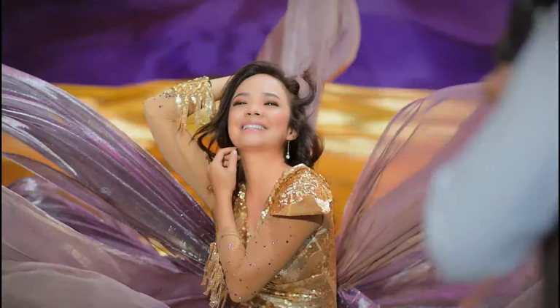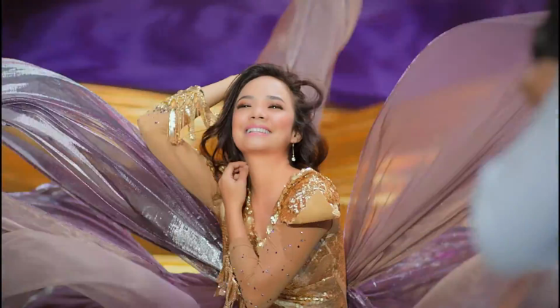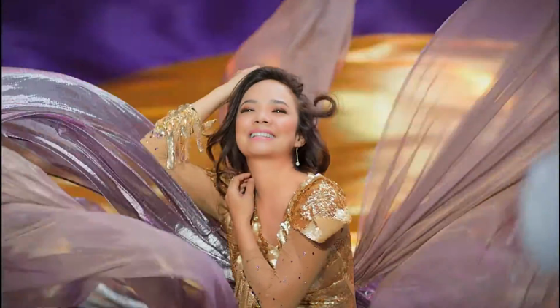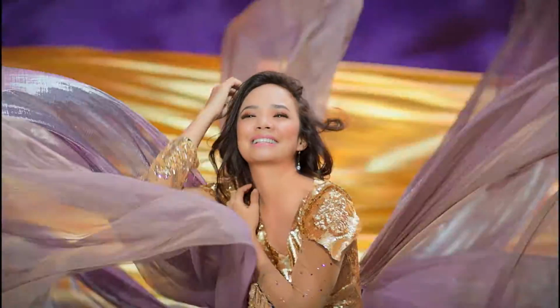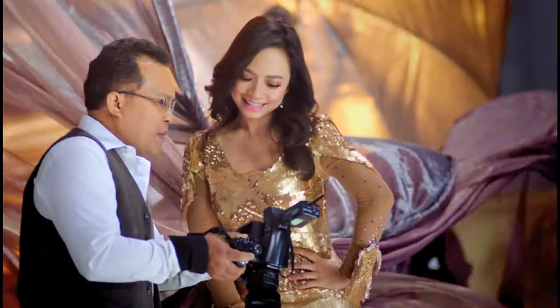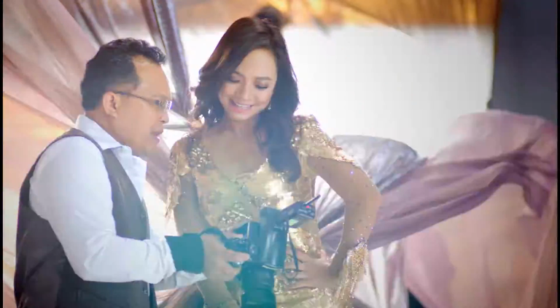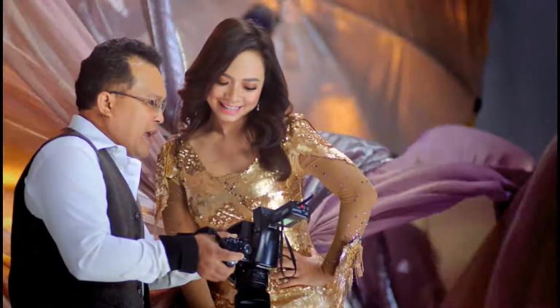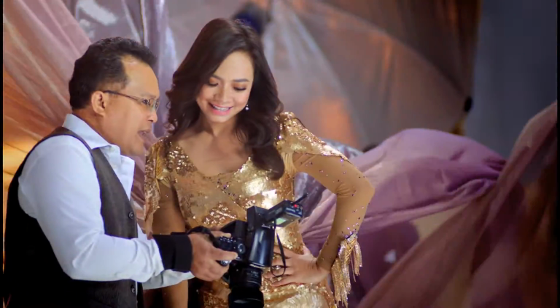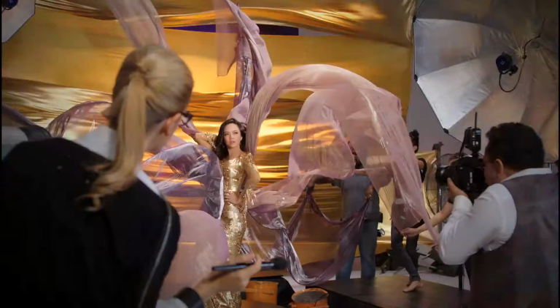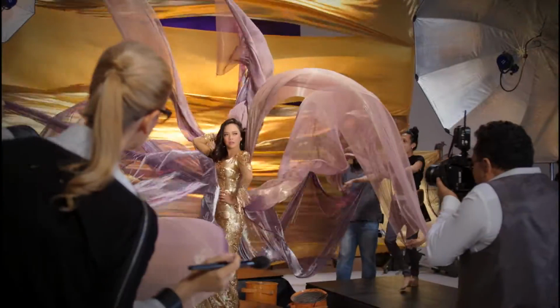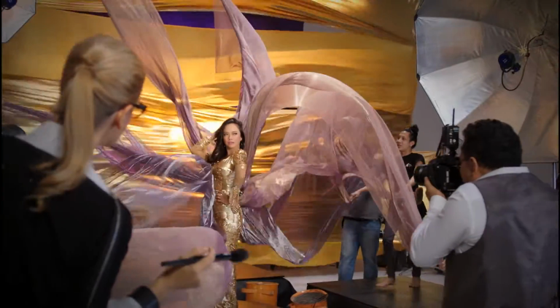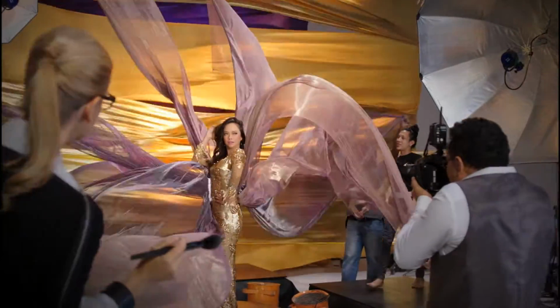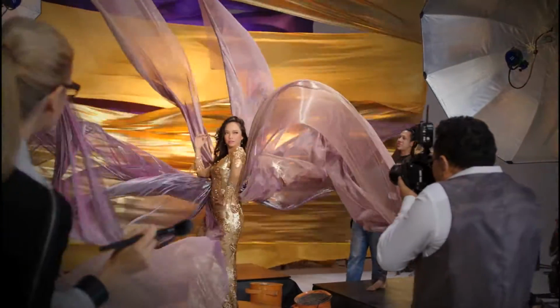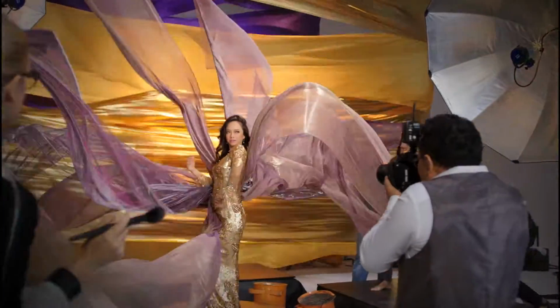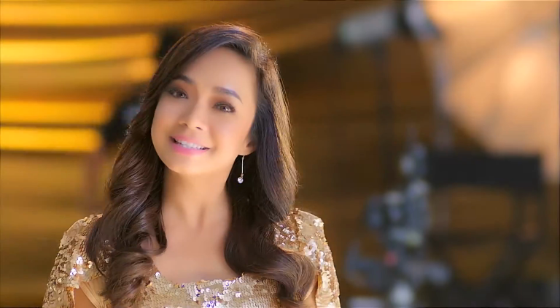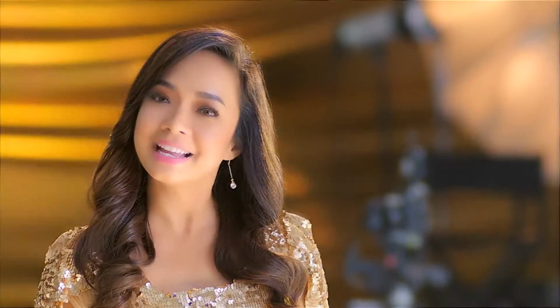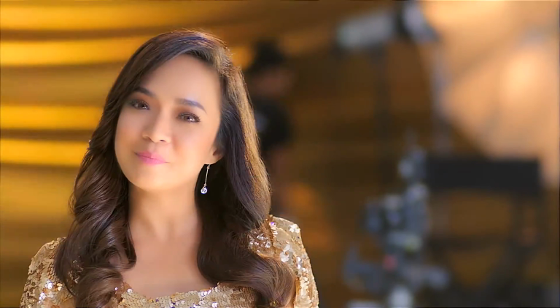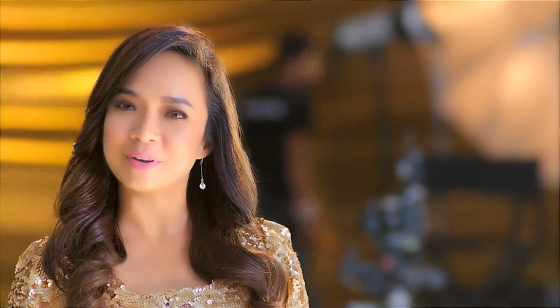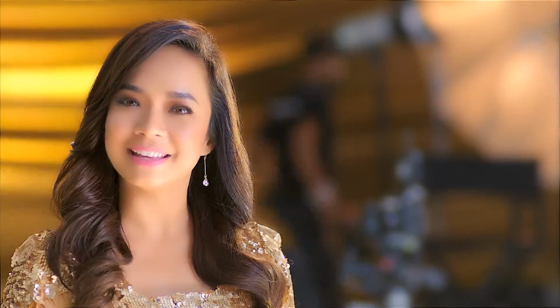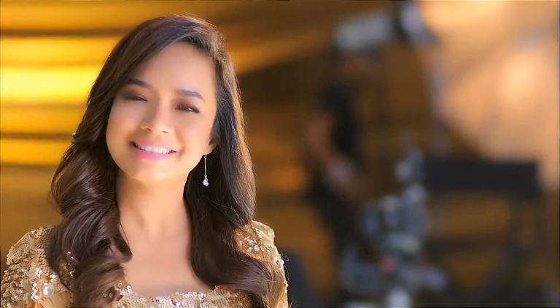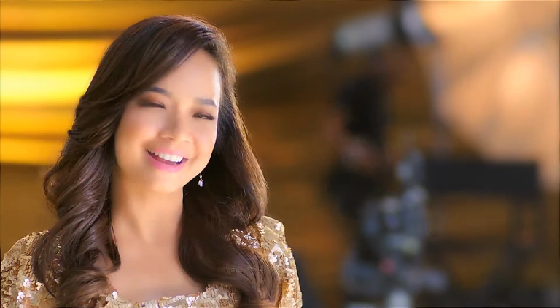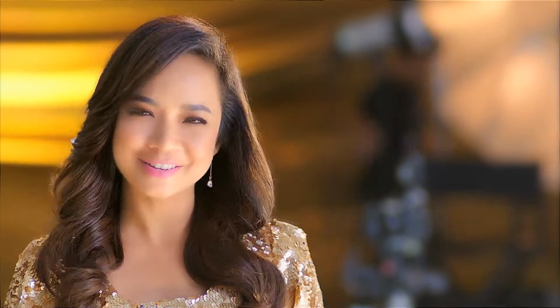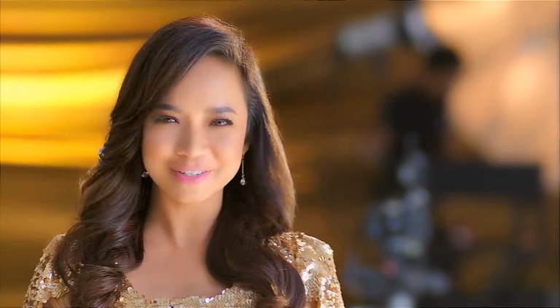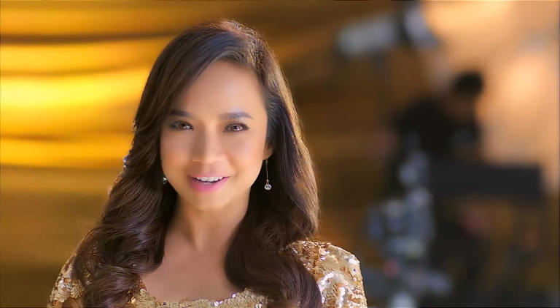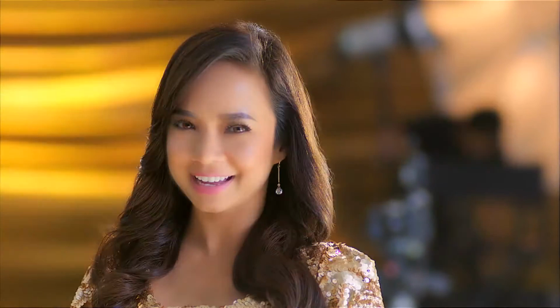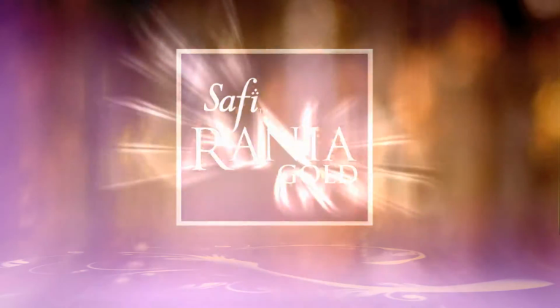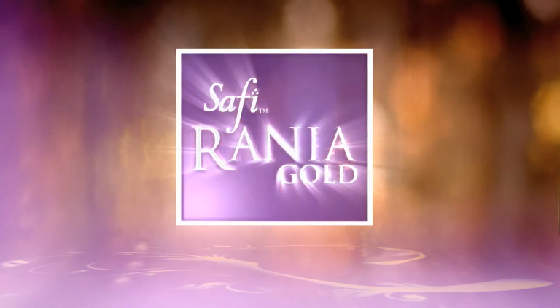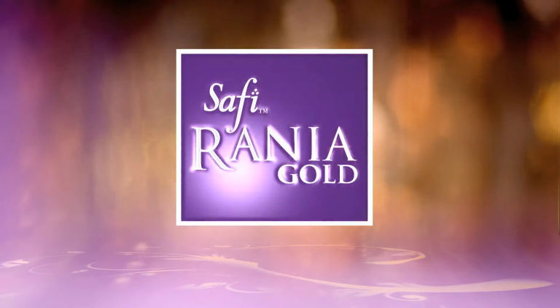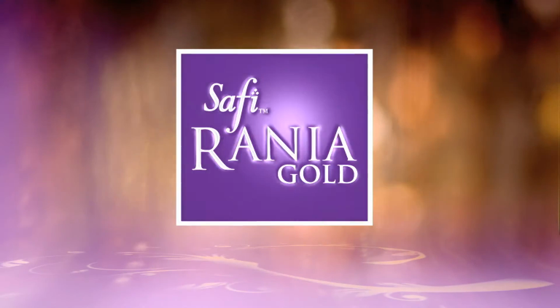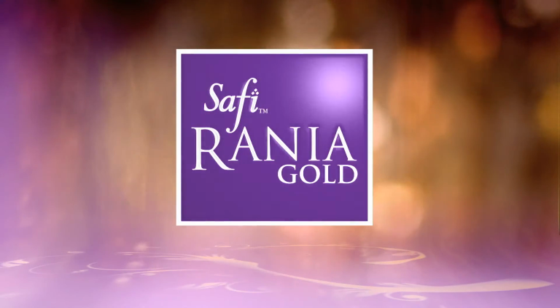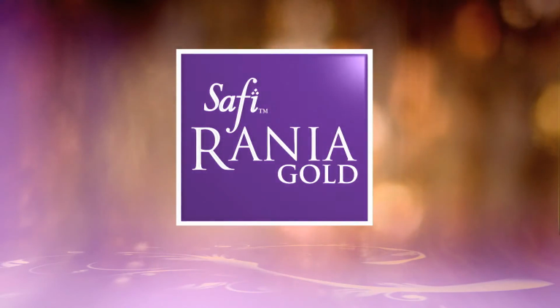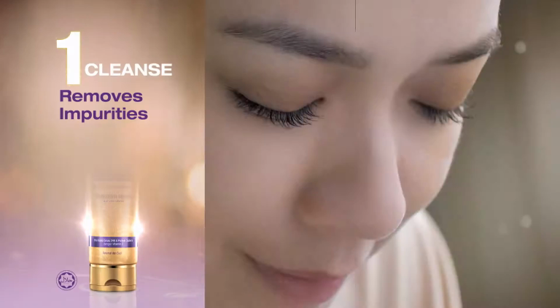To get the best result, you really have to work hard. Just like in beauty, there are no shortcuts. Safir Rania Gold.